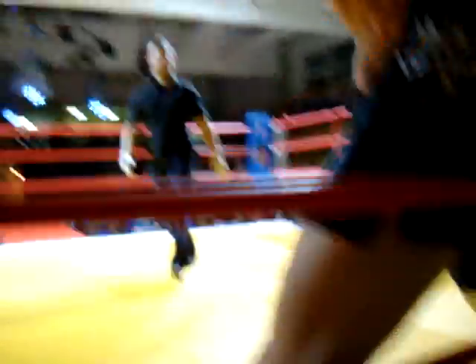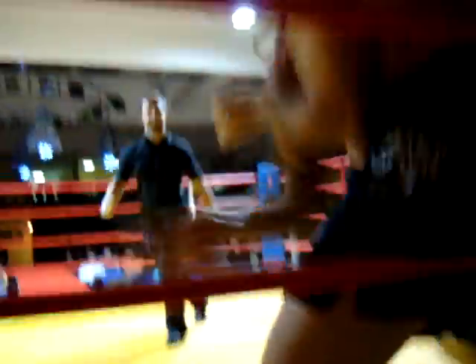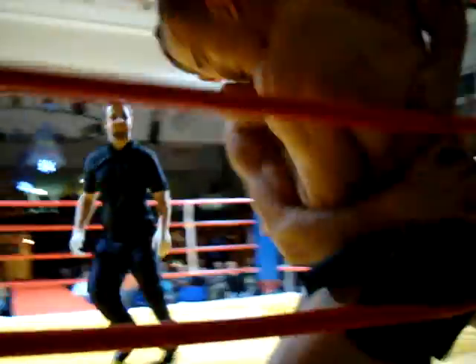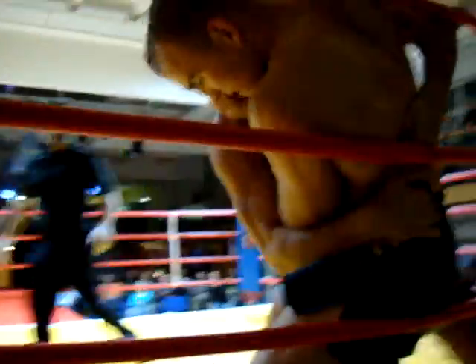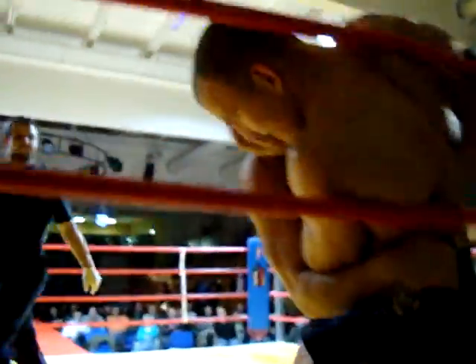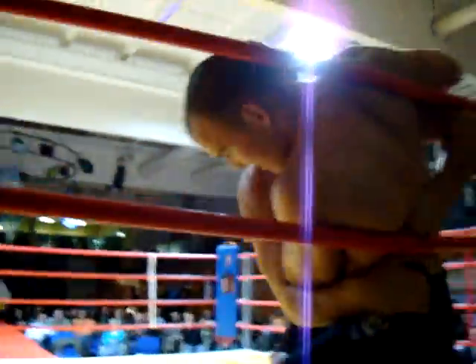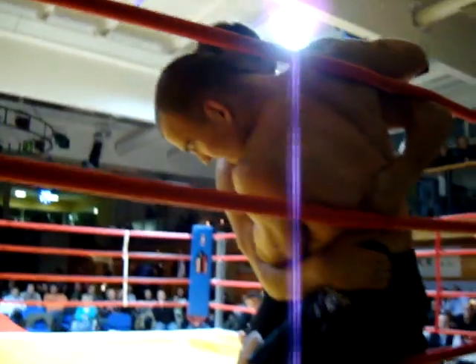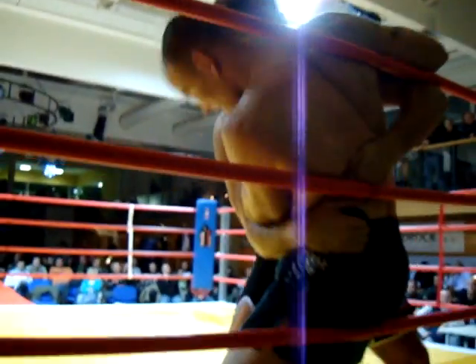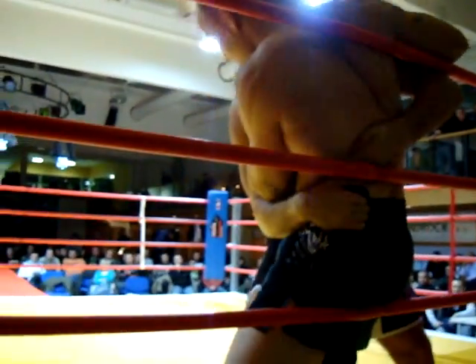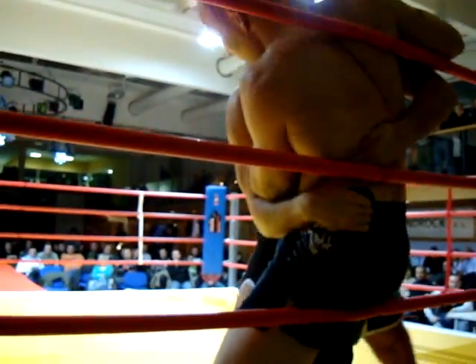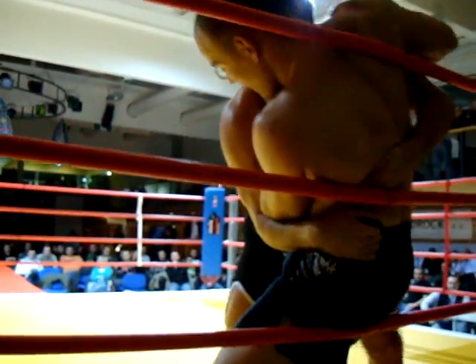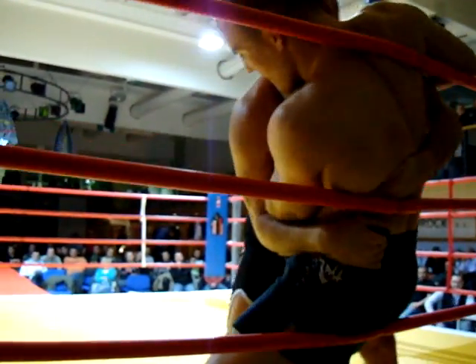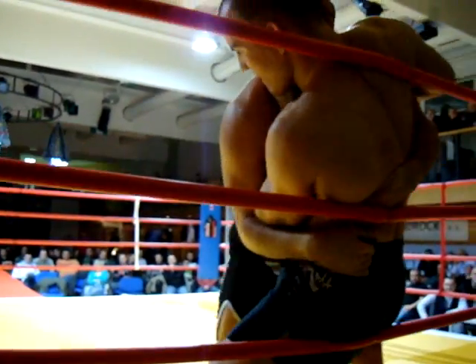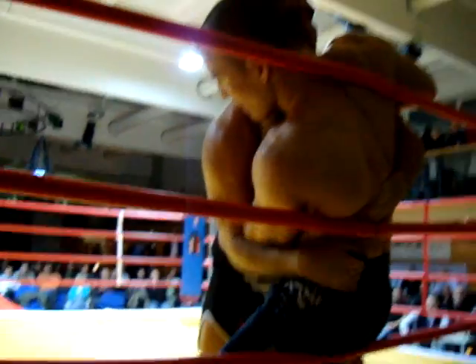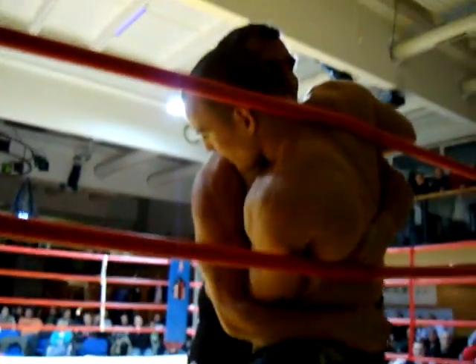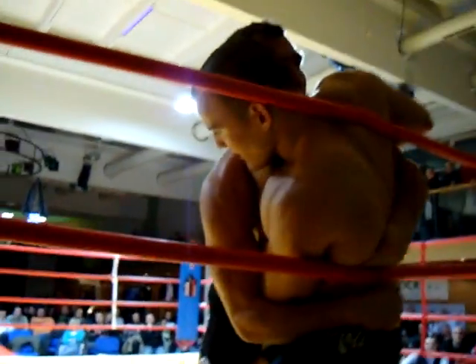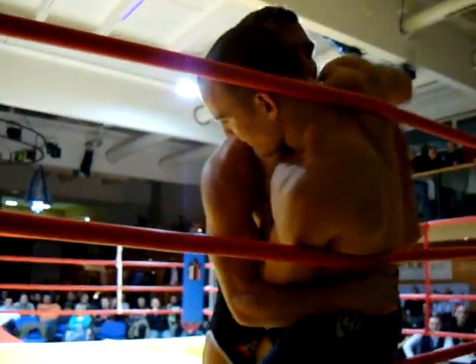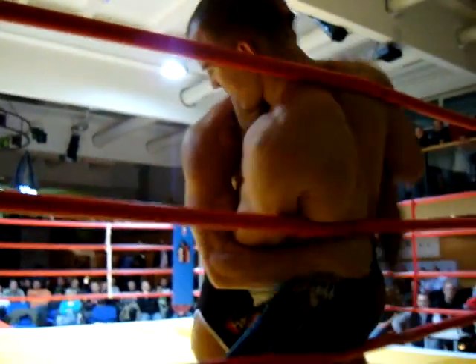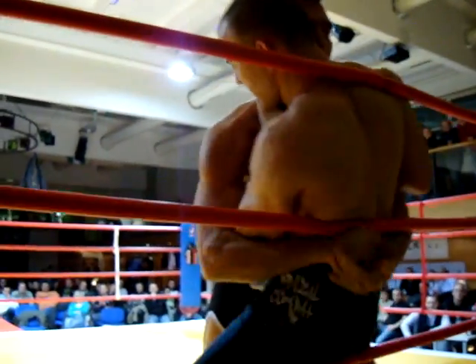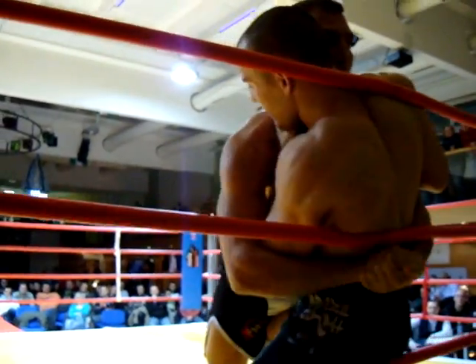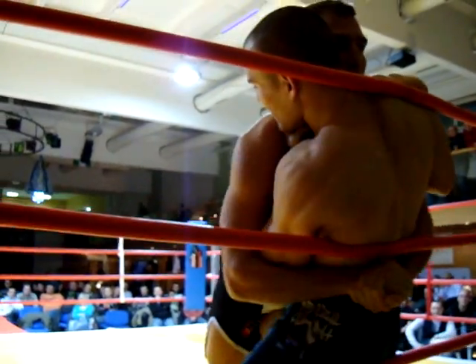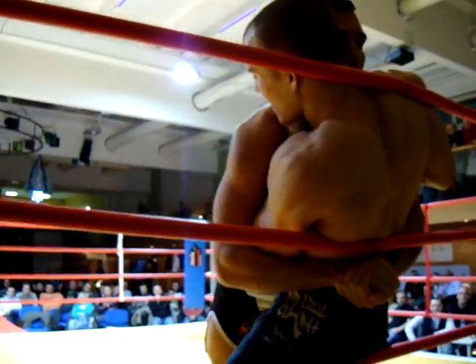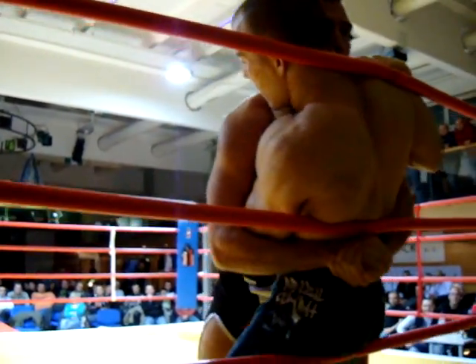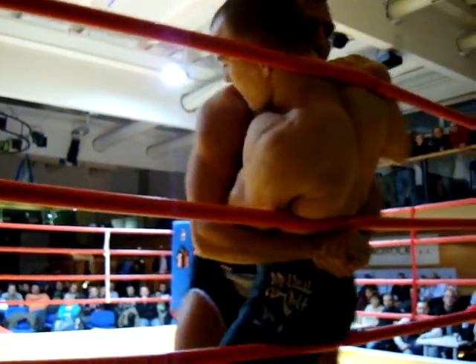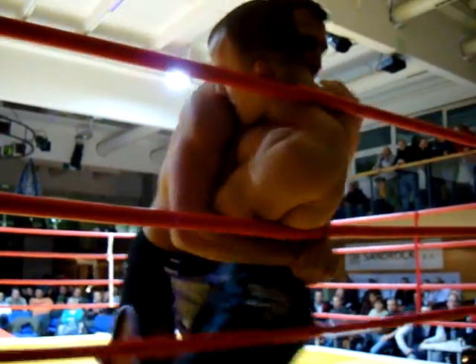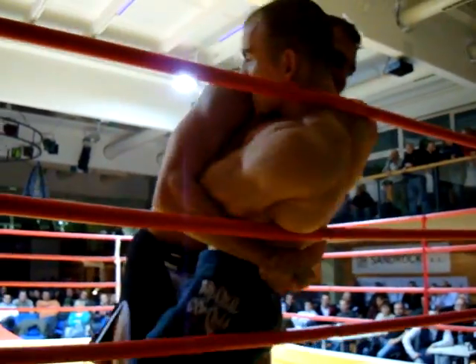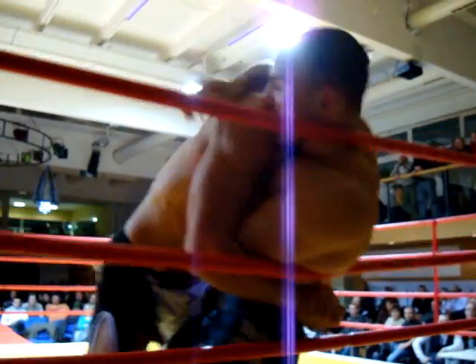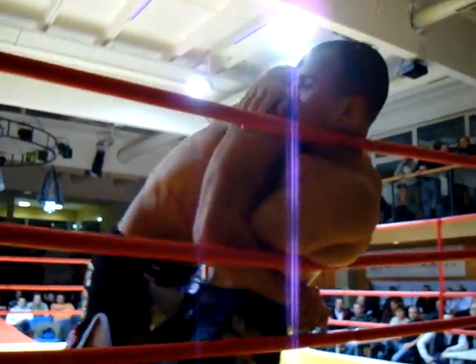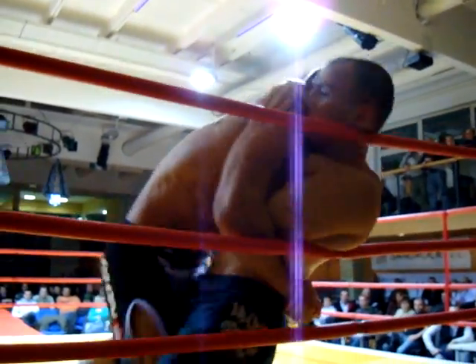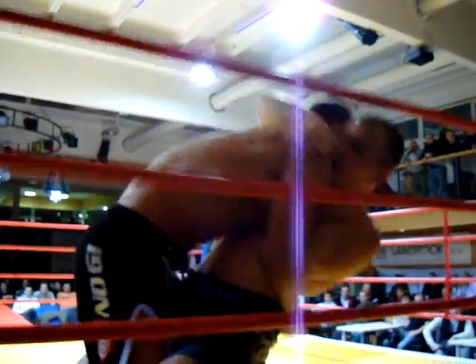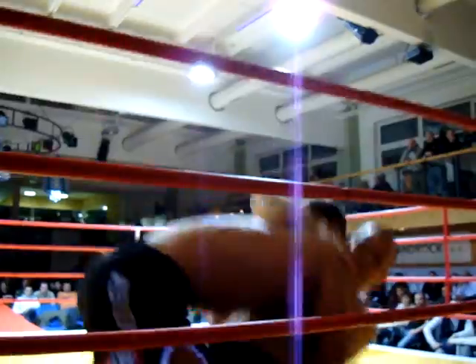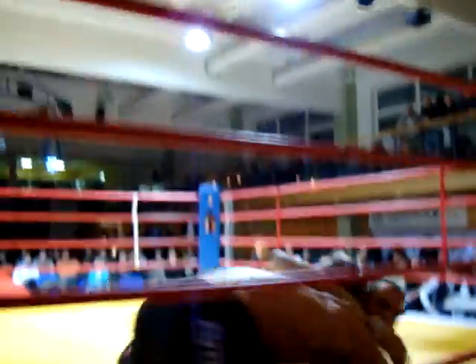That's it, that's it. Grab your hands, grab your hands. Uh-huh, grab your hands. Take him down, take him down. He's falling.